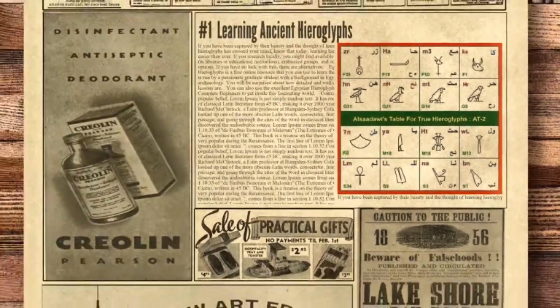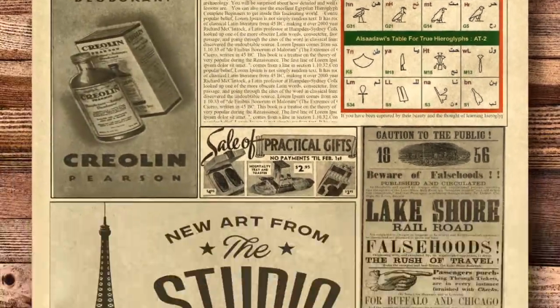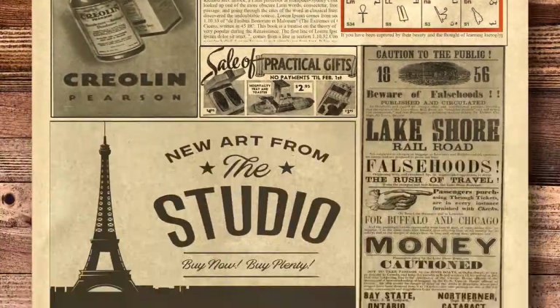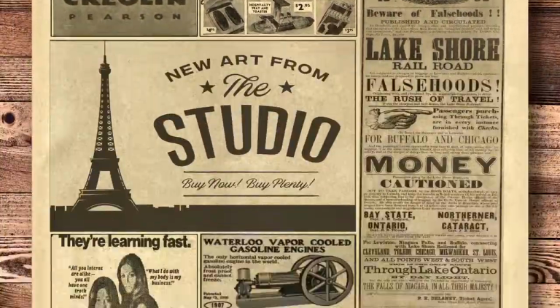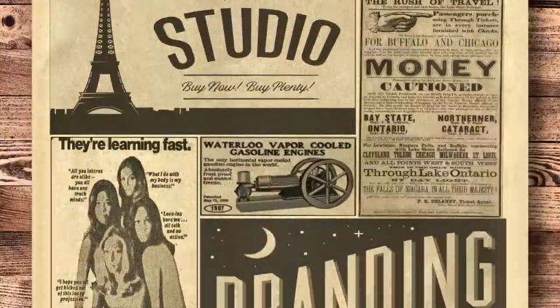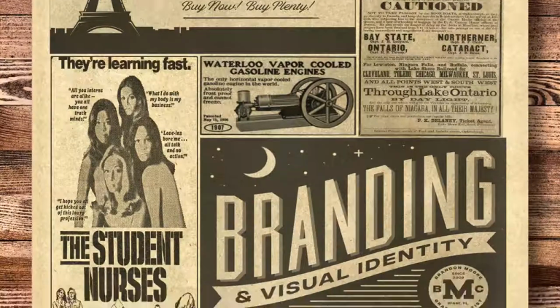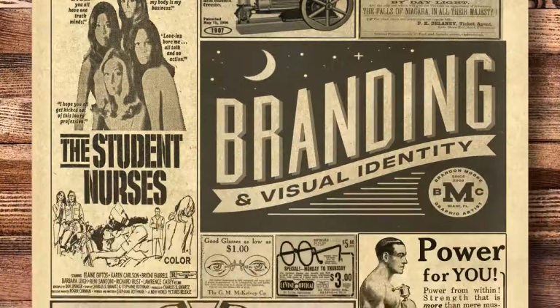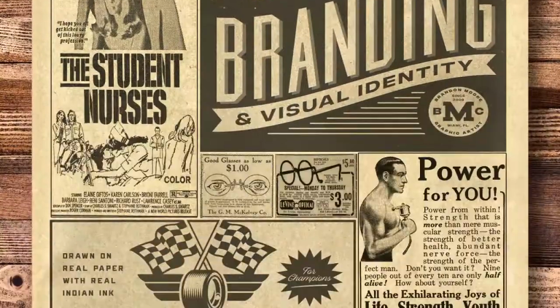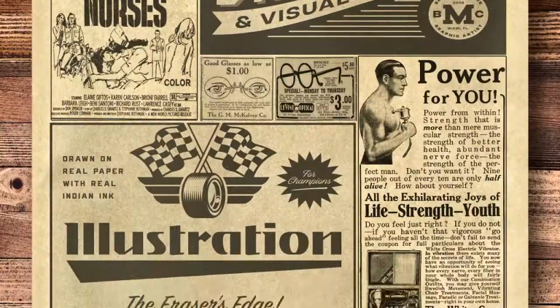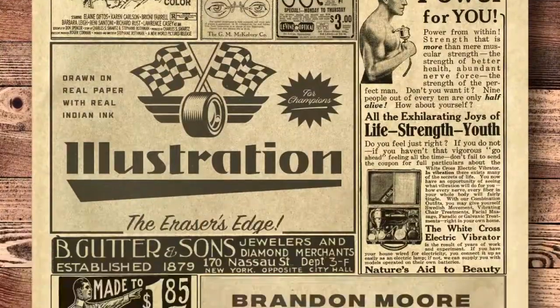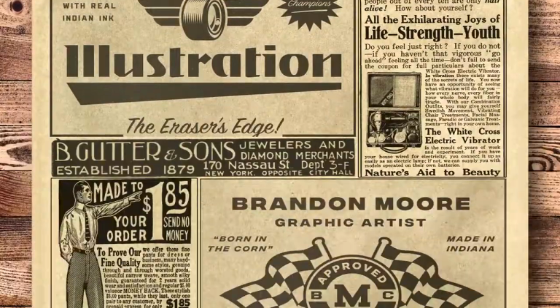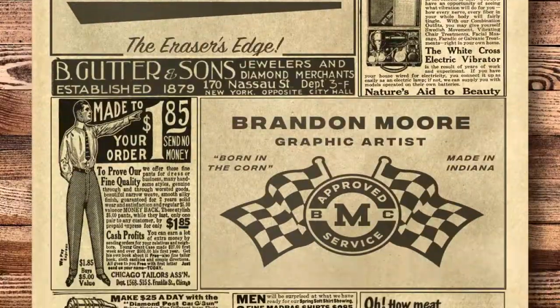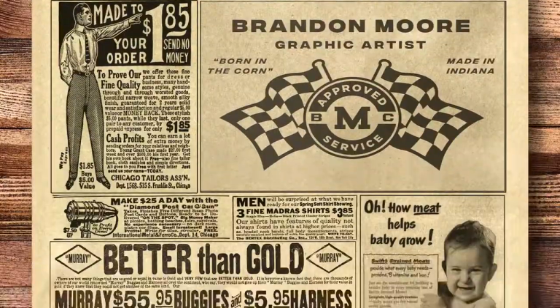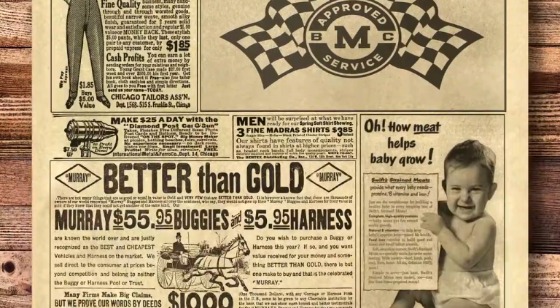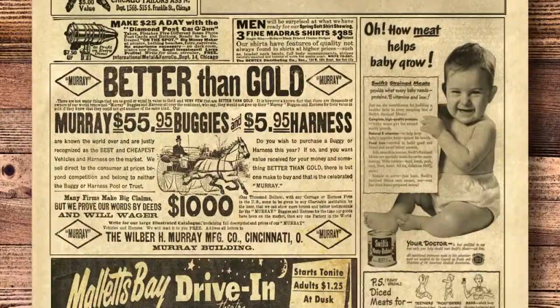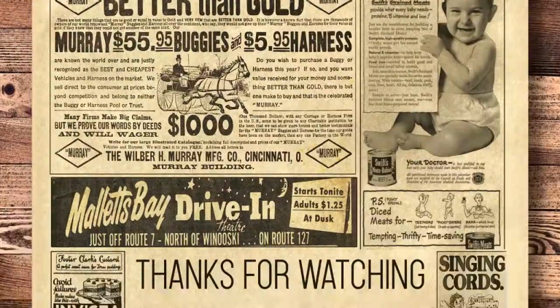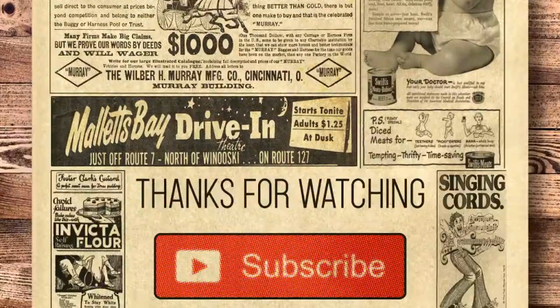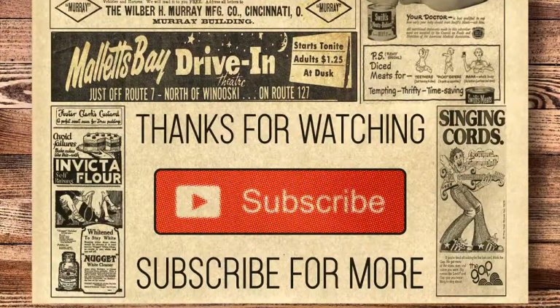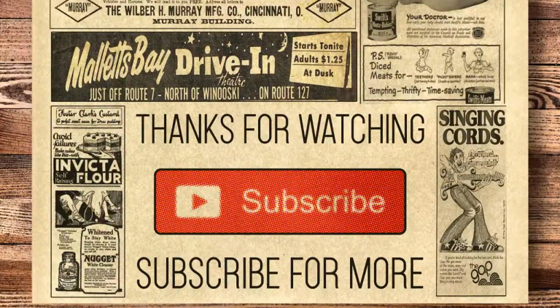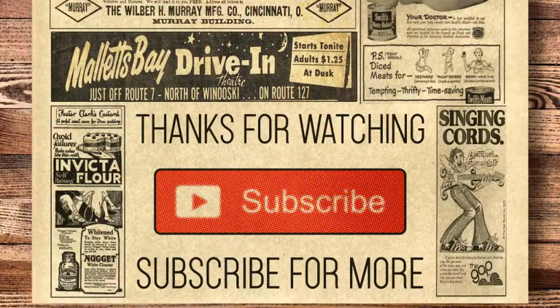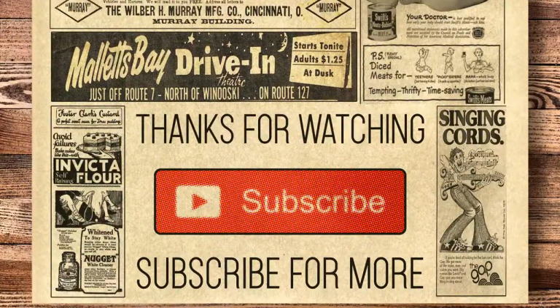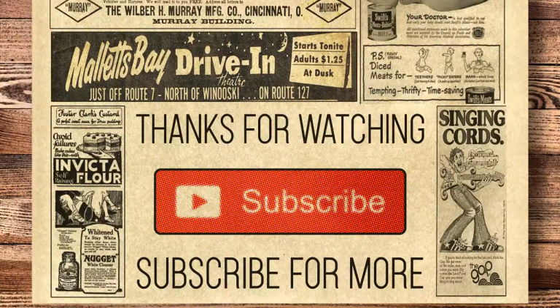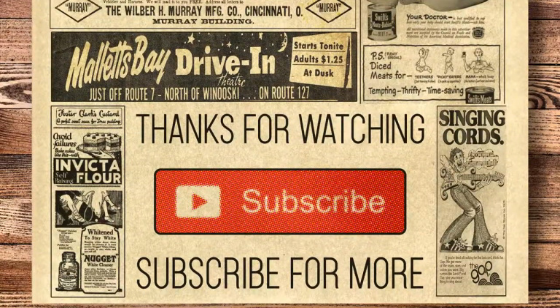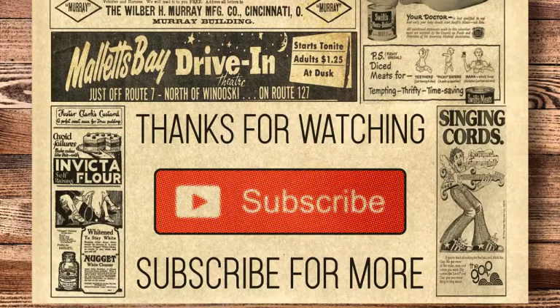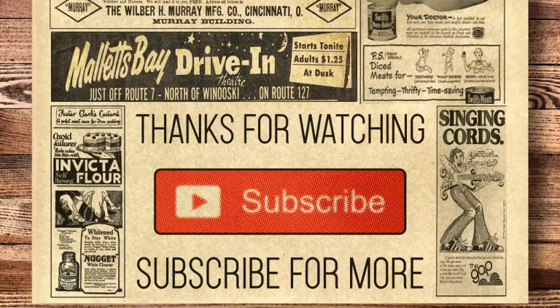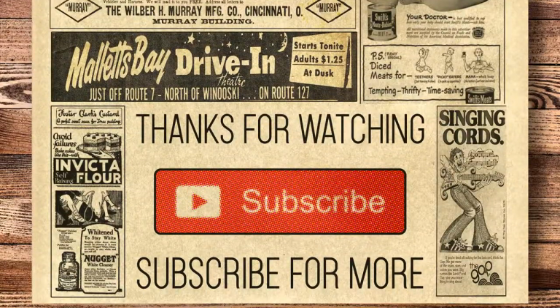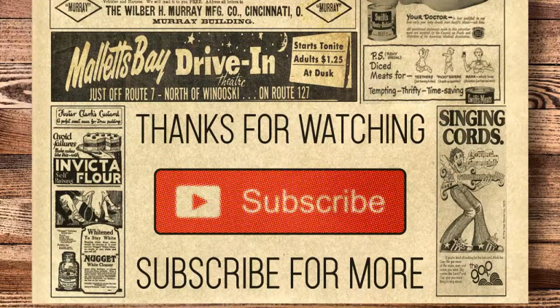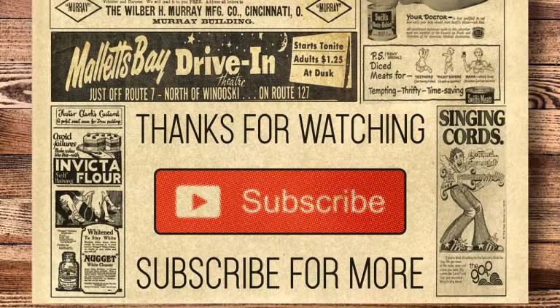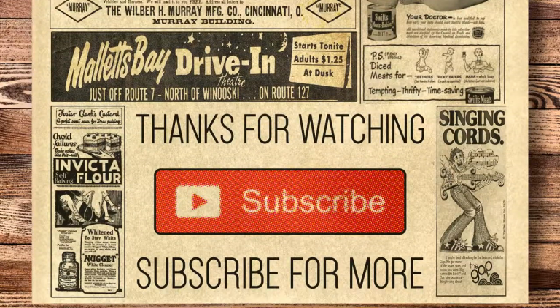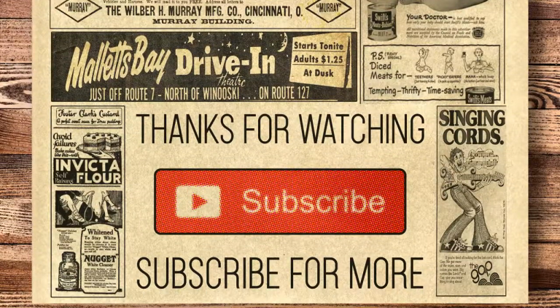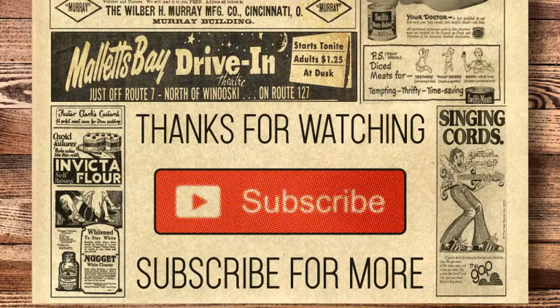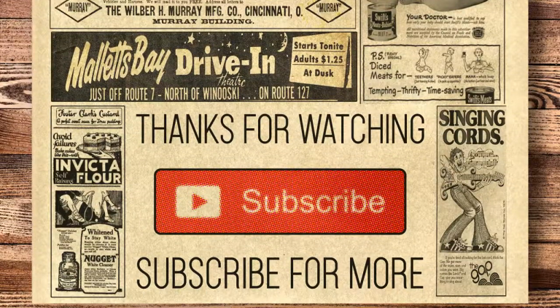Thanks for watching. If you enjoyed this video and would like to see more, please hit the subscribe button.